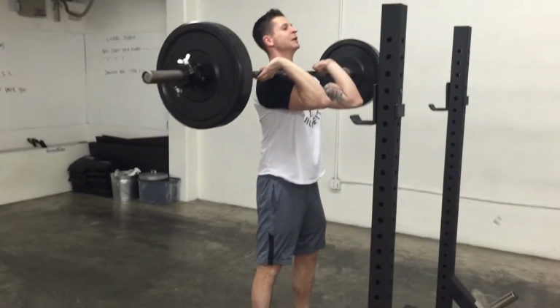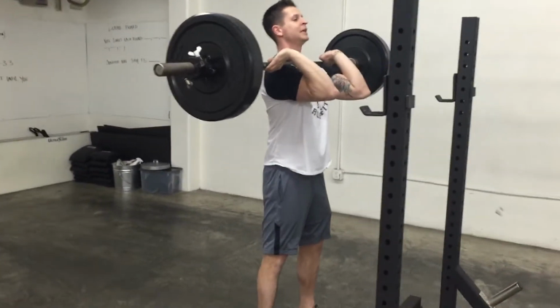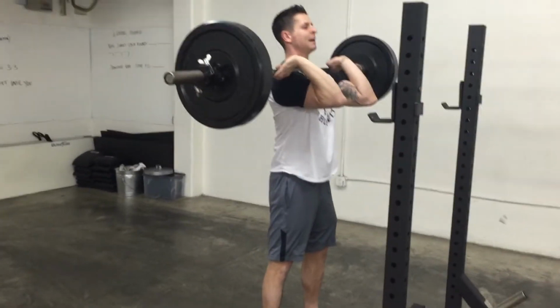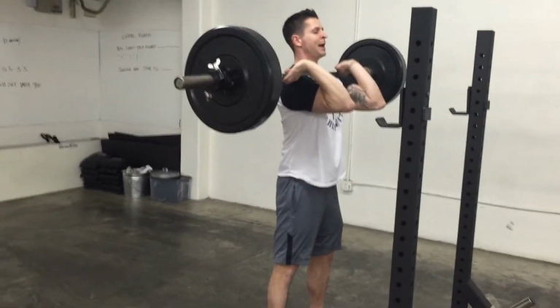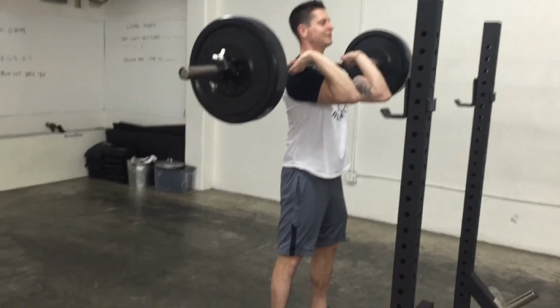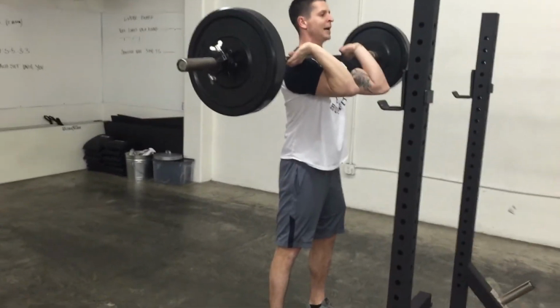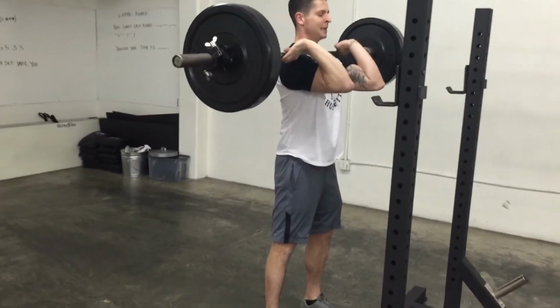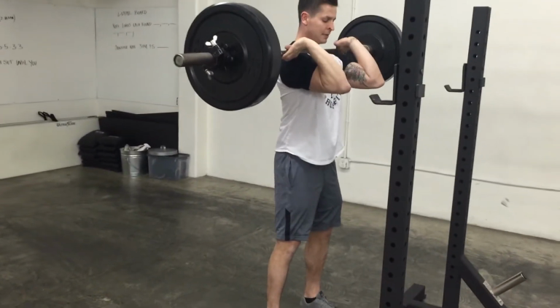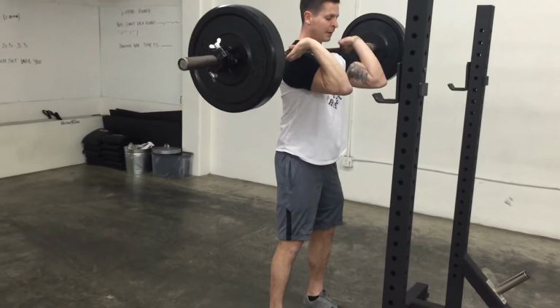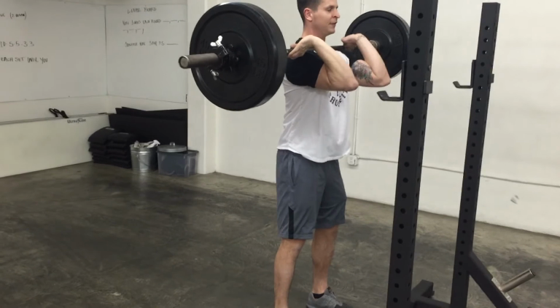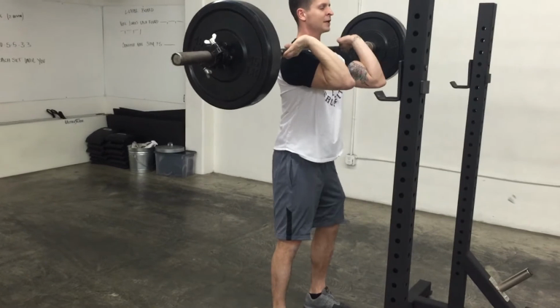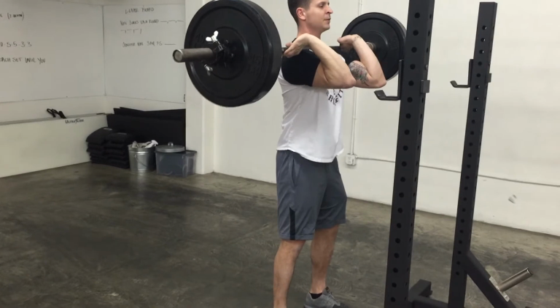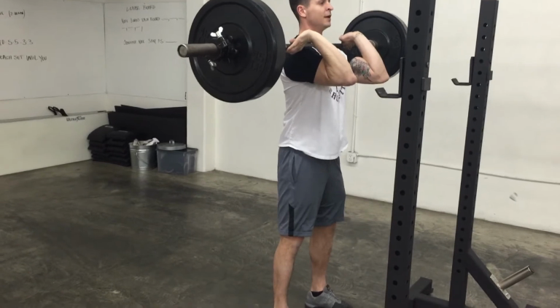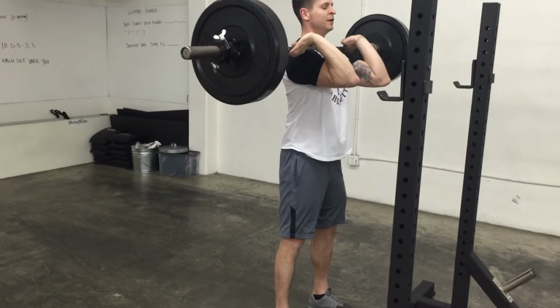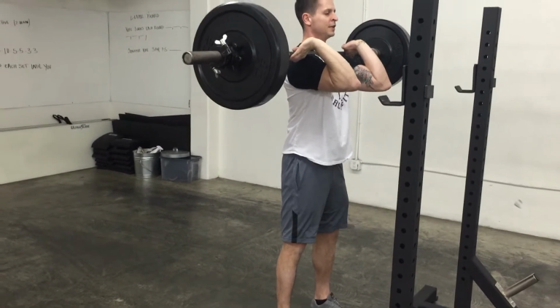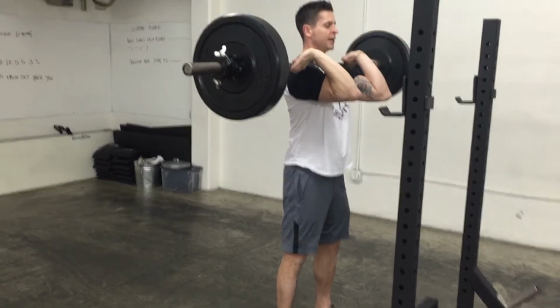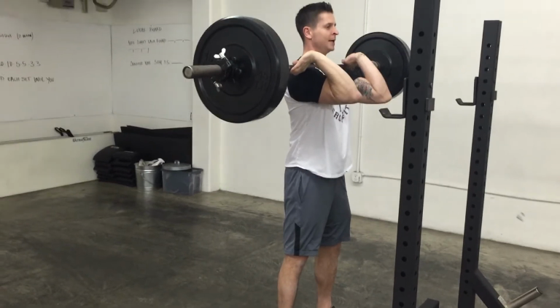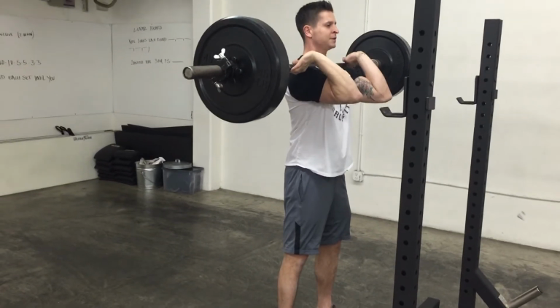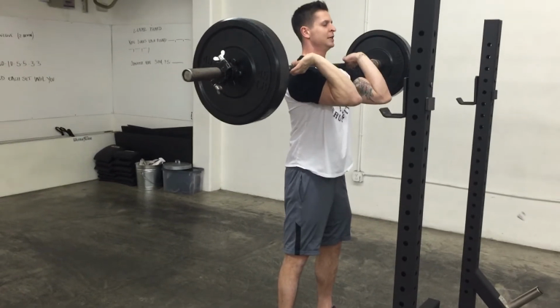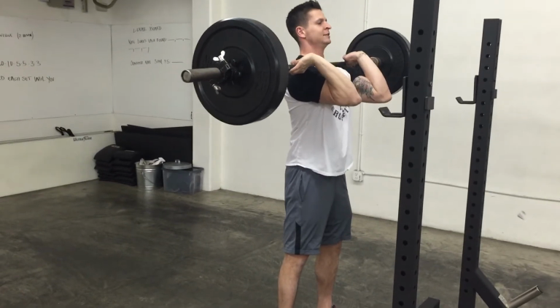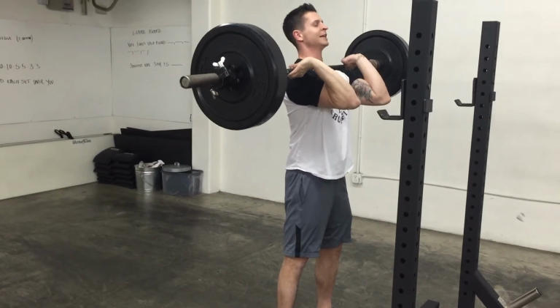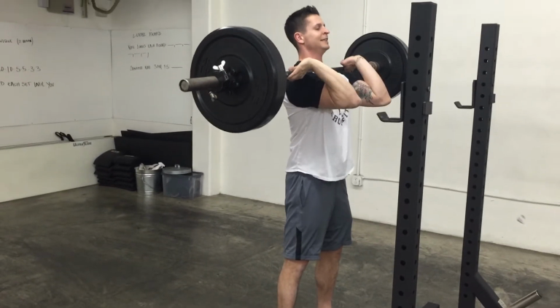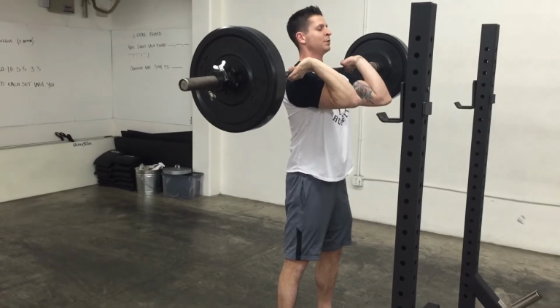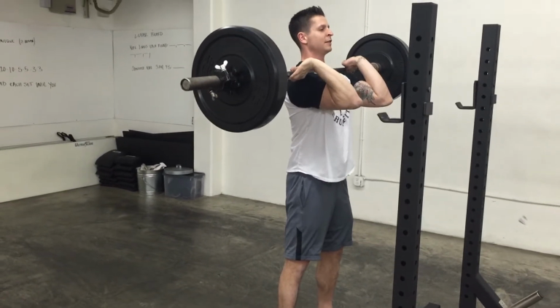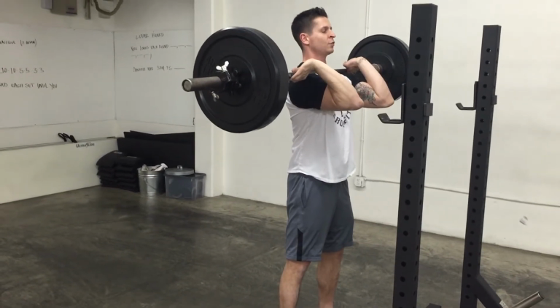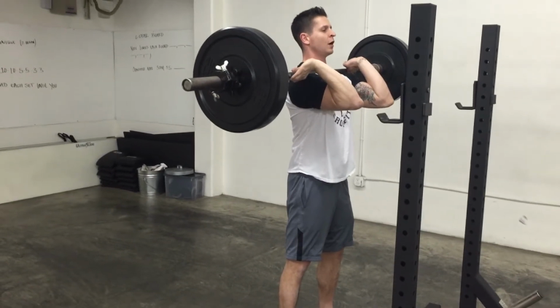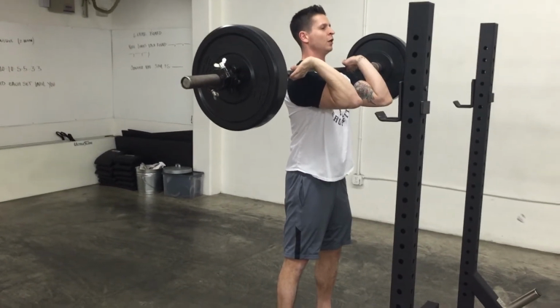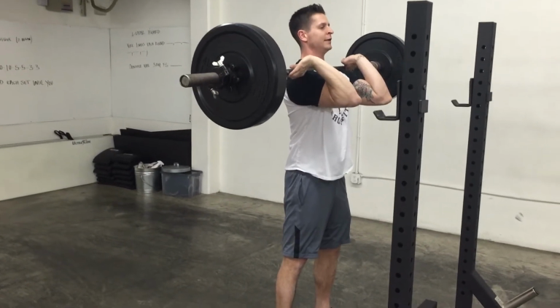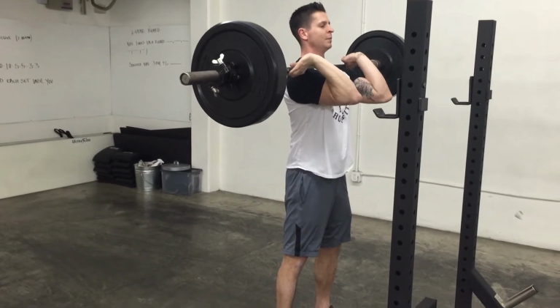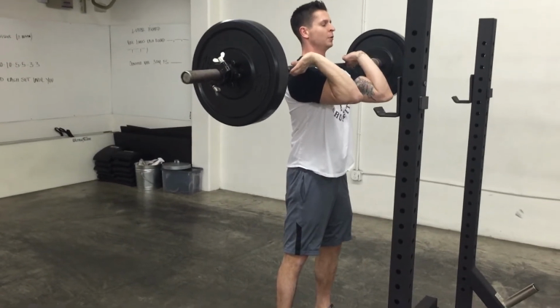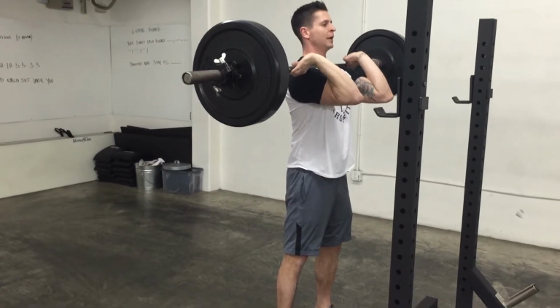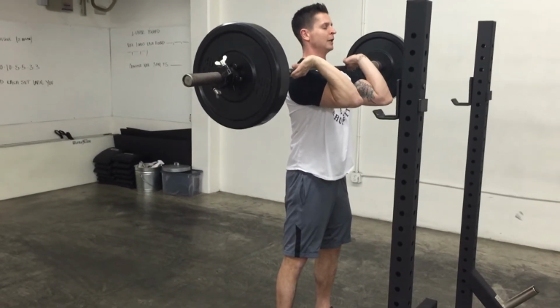I'm going to keep my back tight. My feet are going to be right underneath my hips. Take a deep breath and squat all the way down below the elbow.